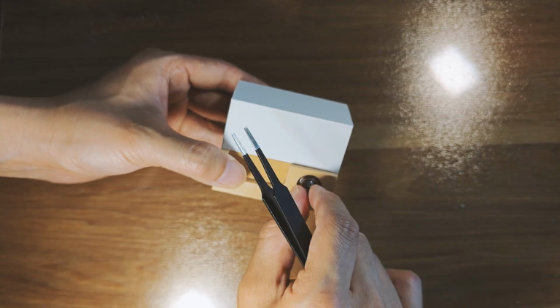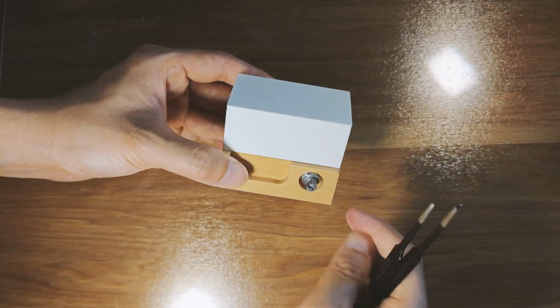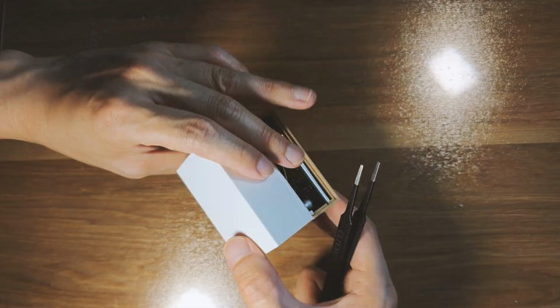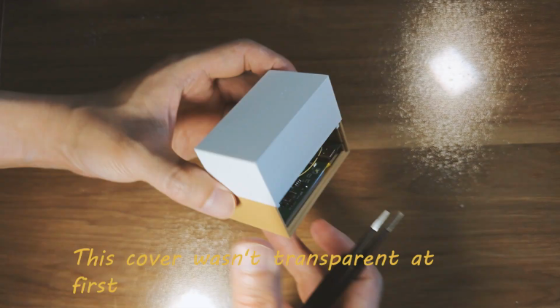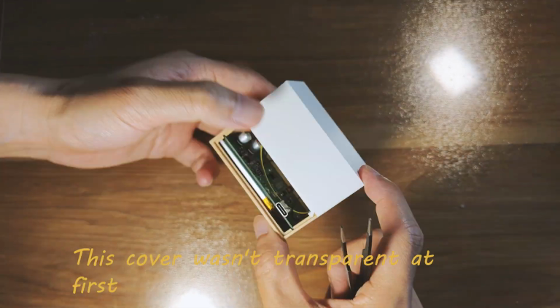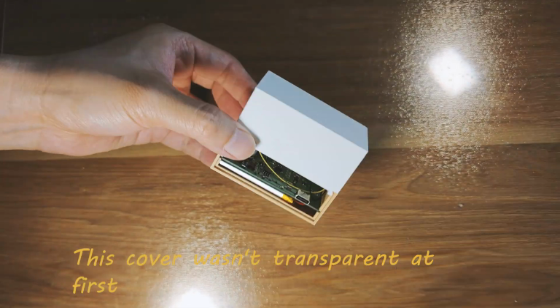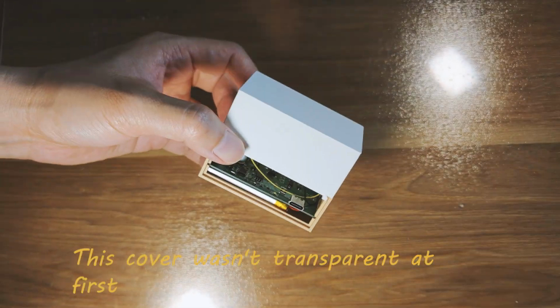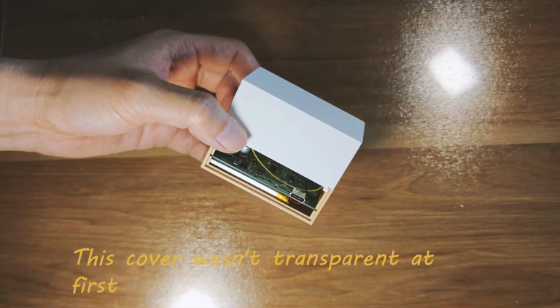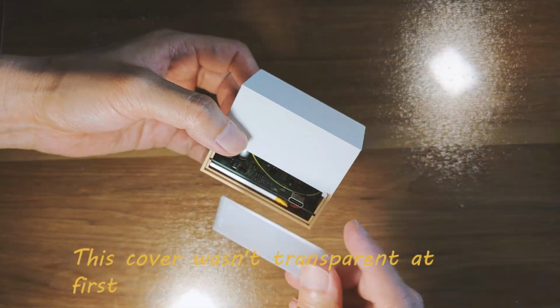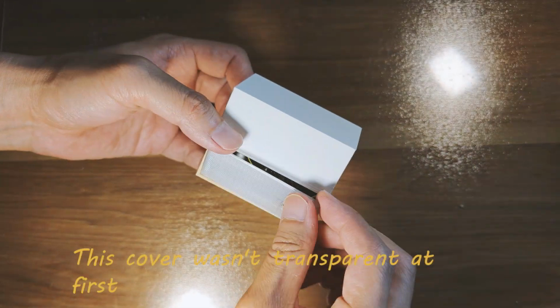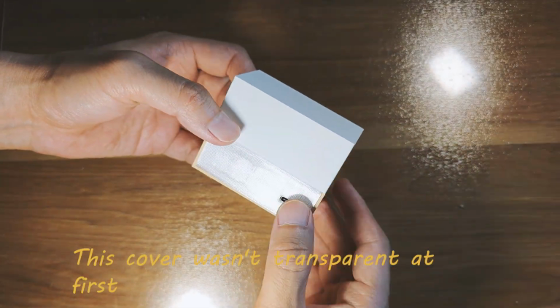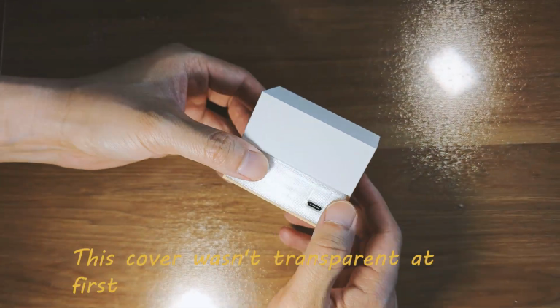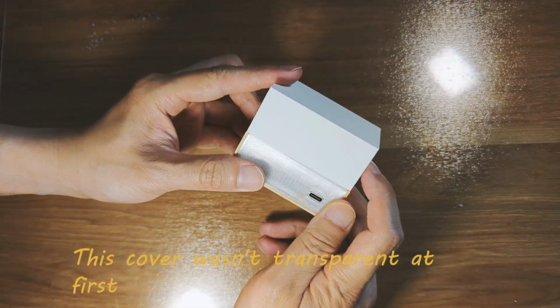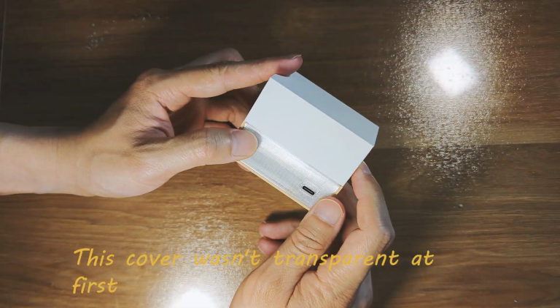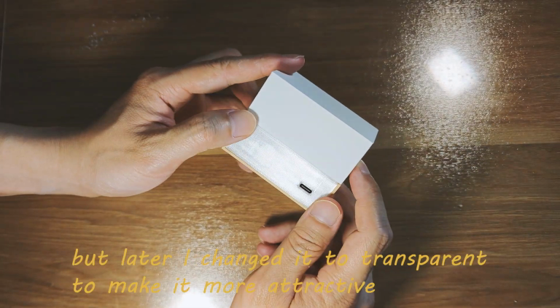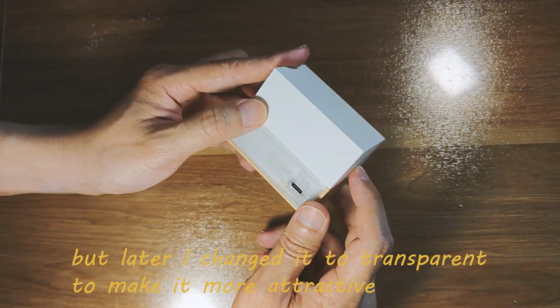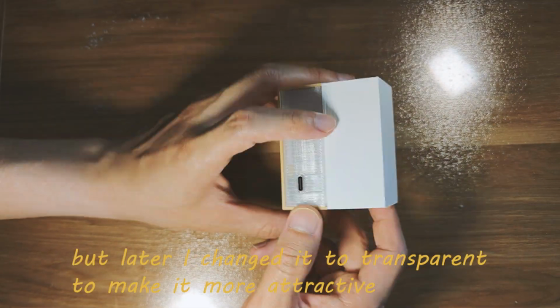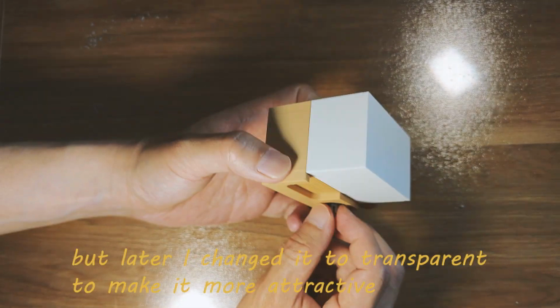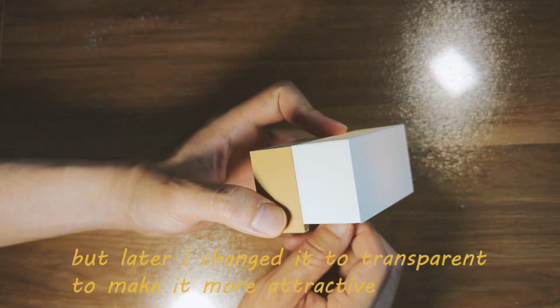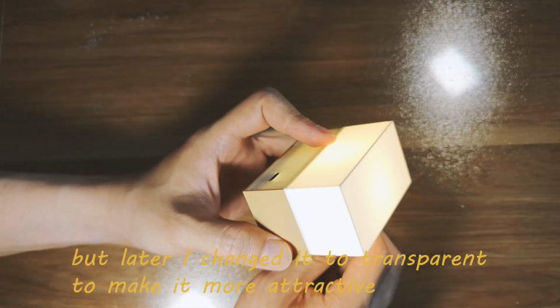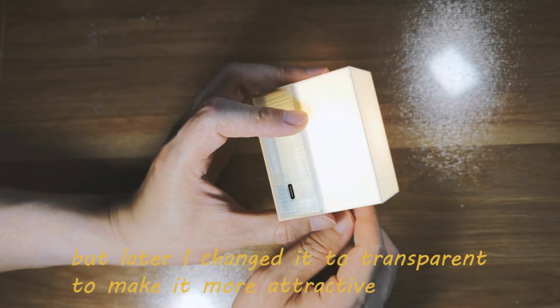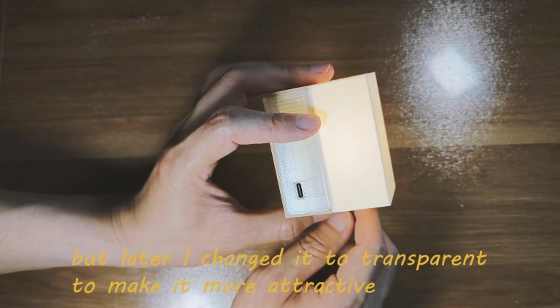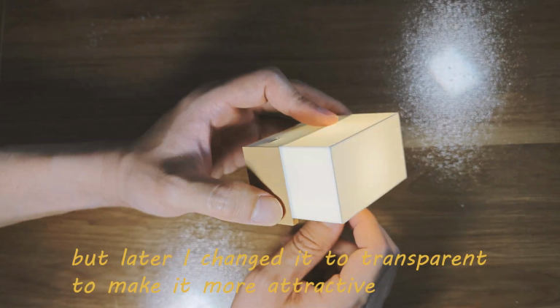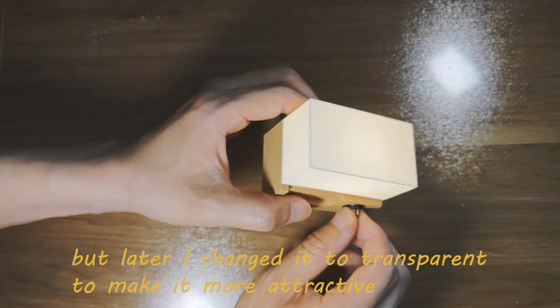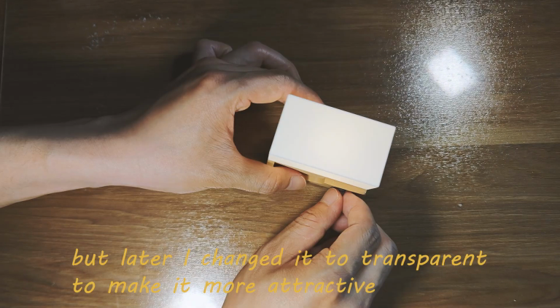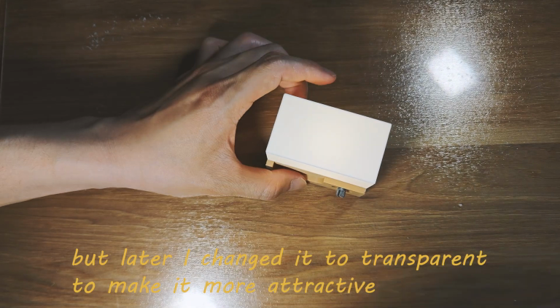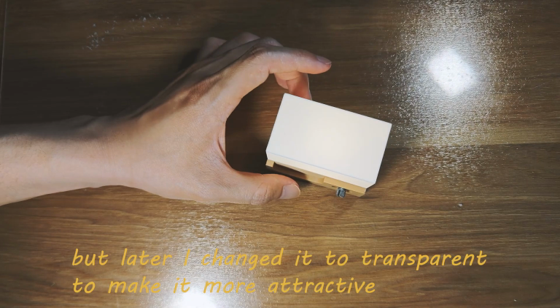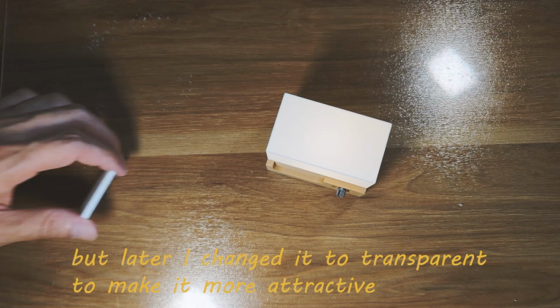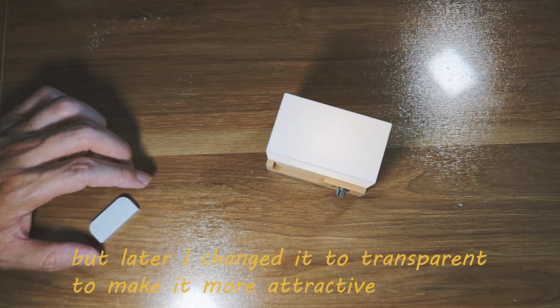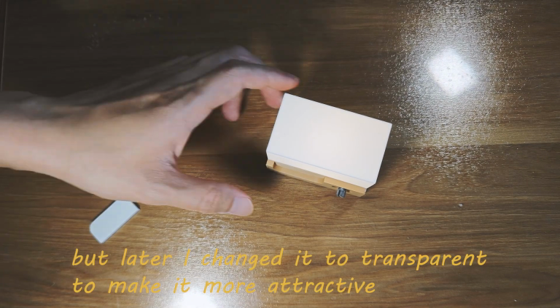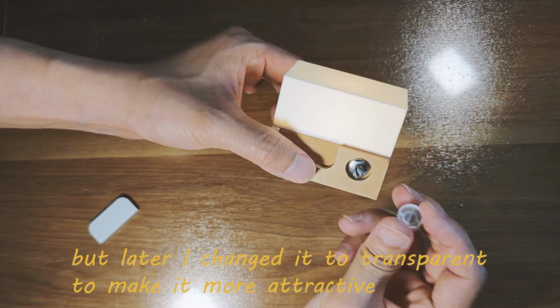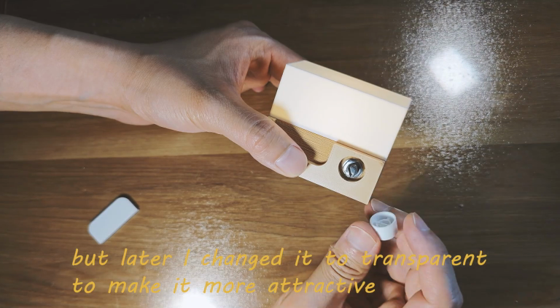This cover wasn't transparent at first, but later I changed it to transparent to make it more attractive.